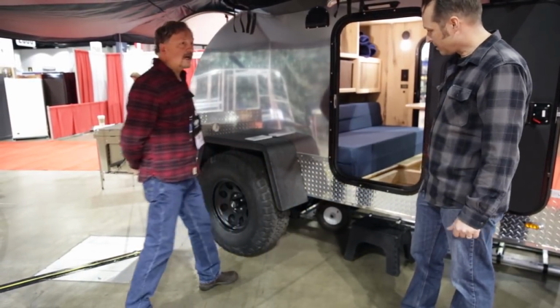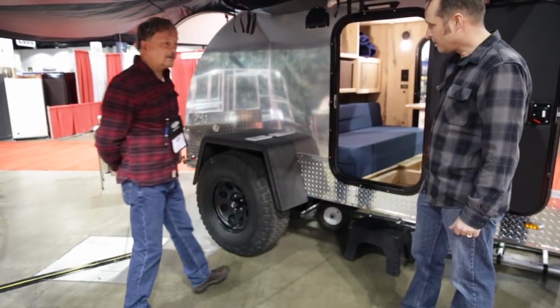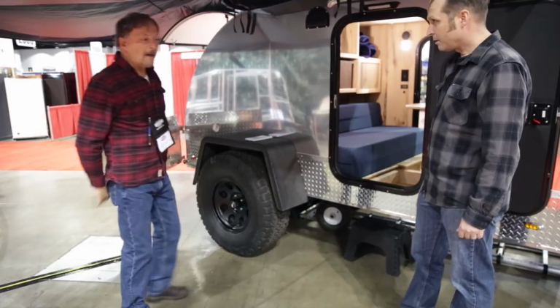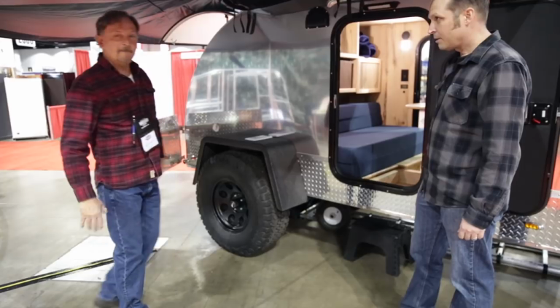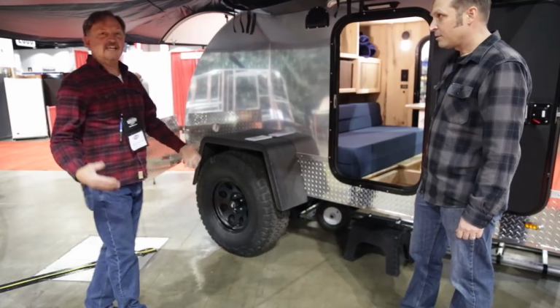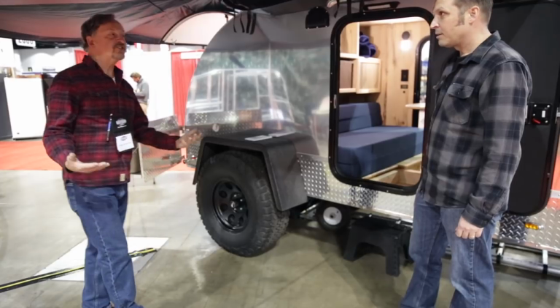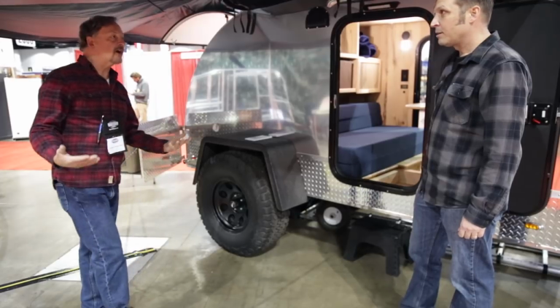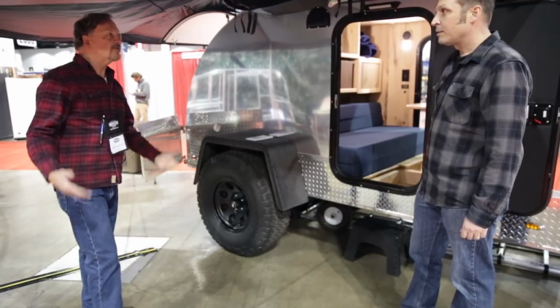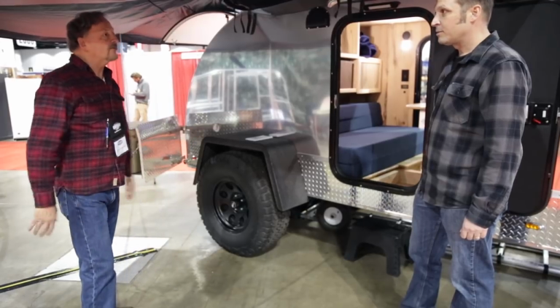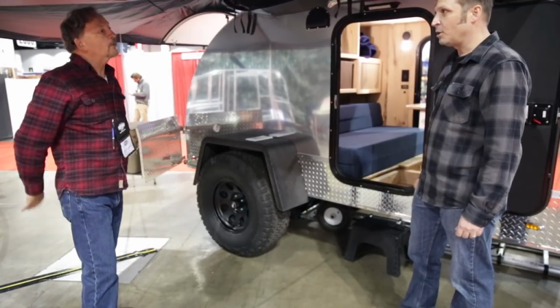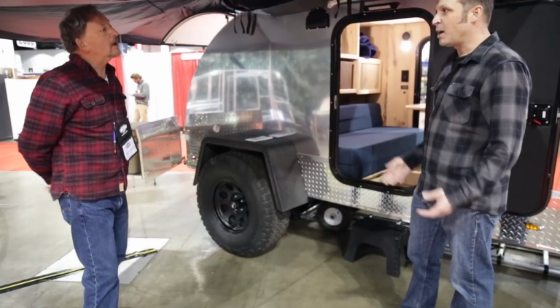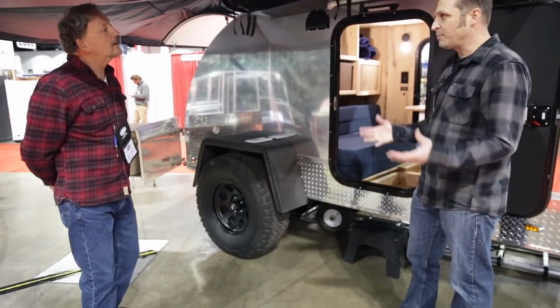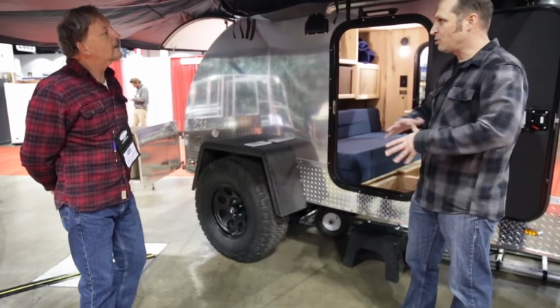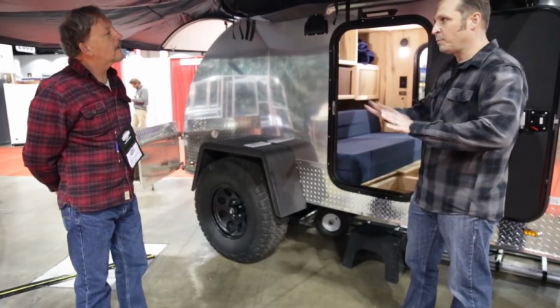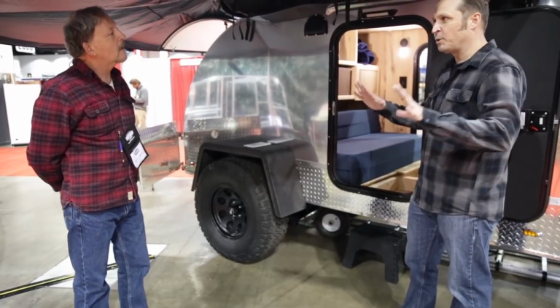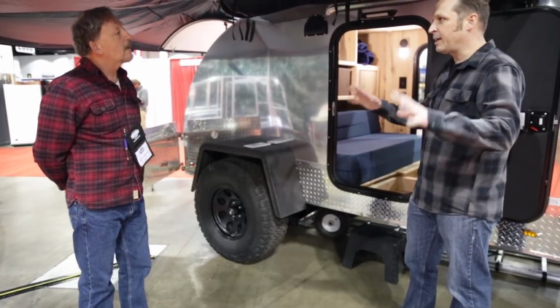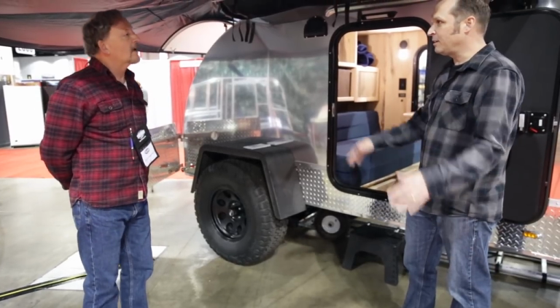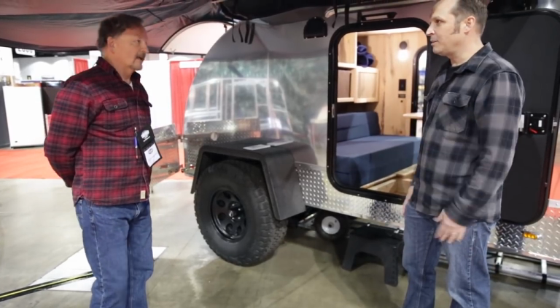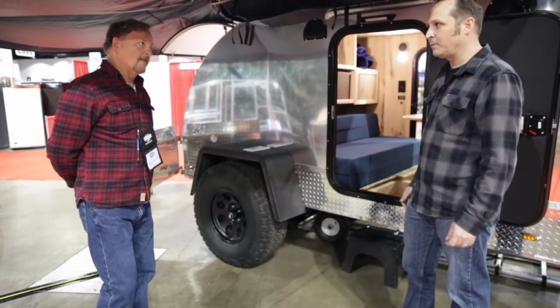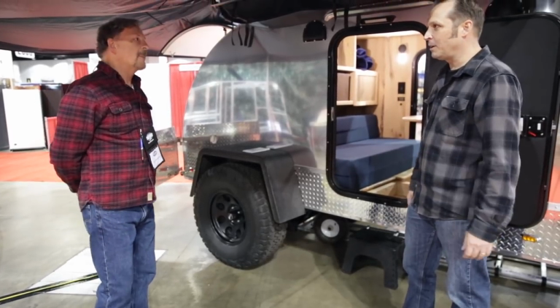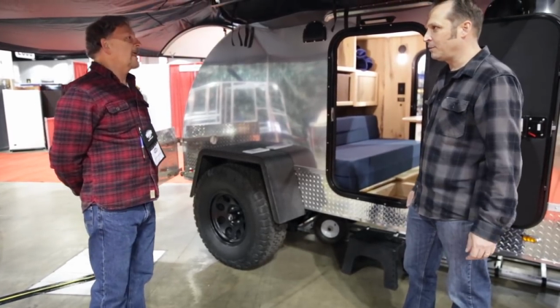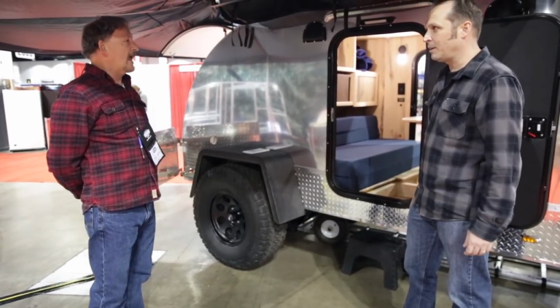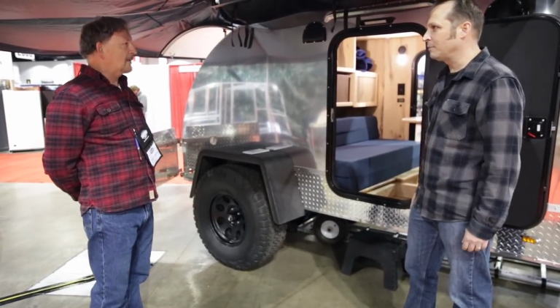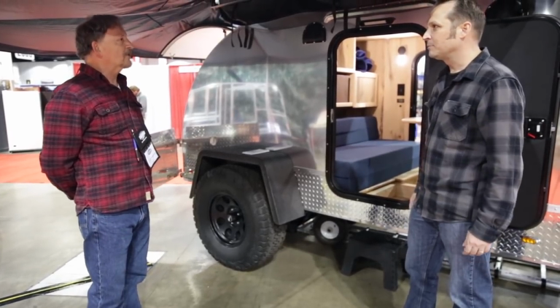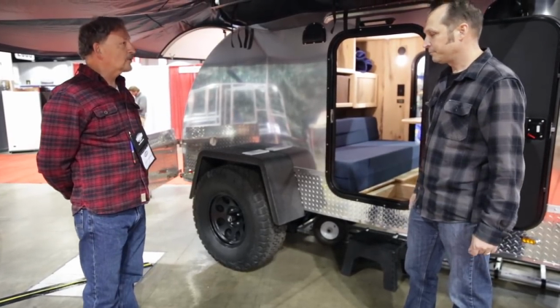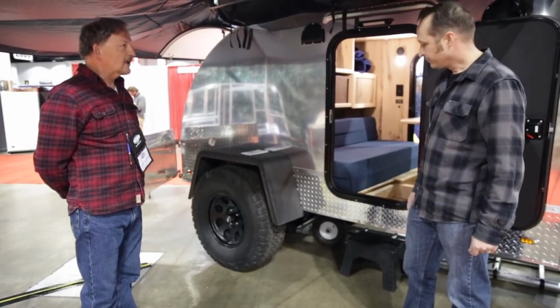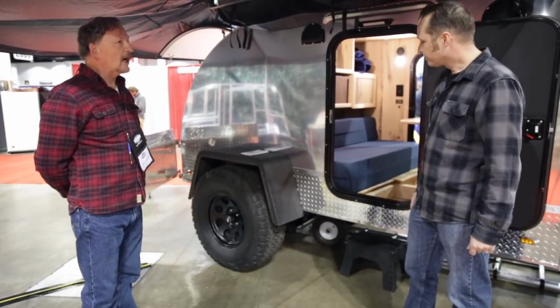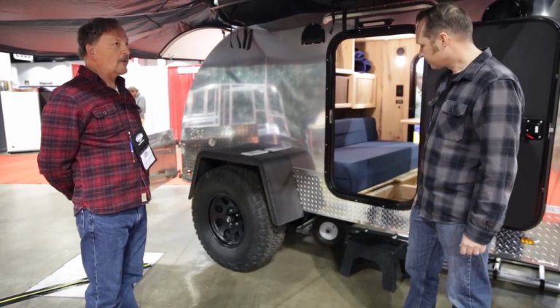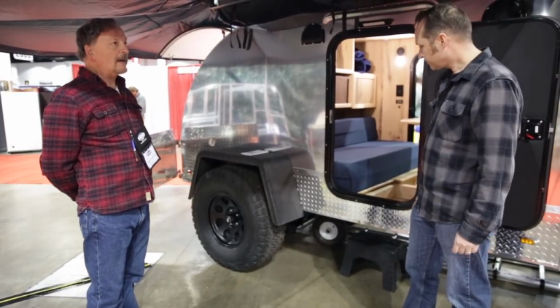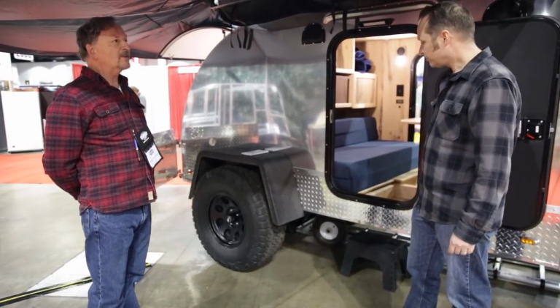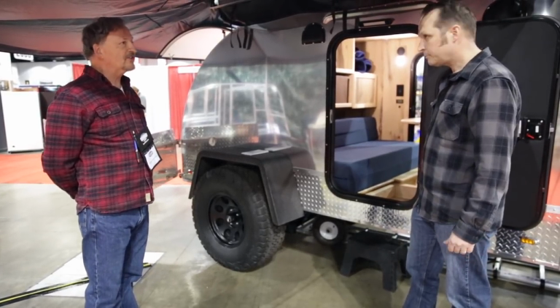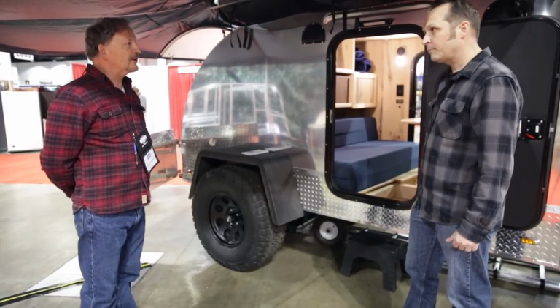The main tub — the bottom is totally protected if you go off-road. Absolutely wrapped in skin.